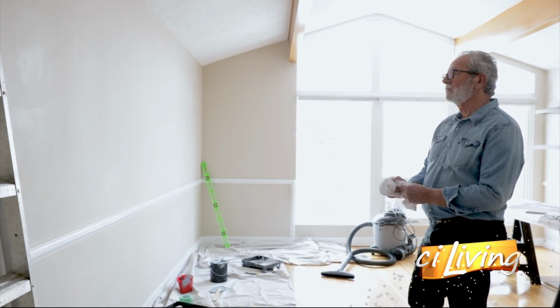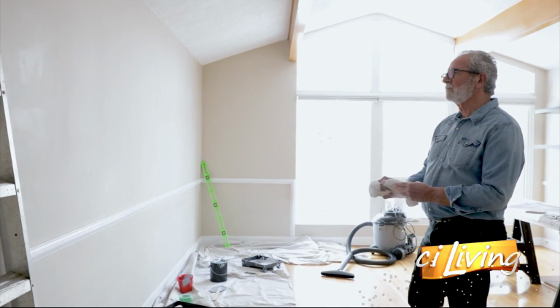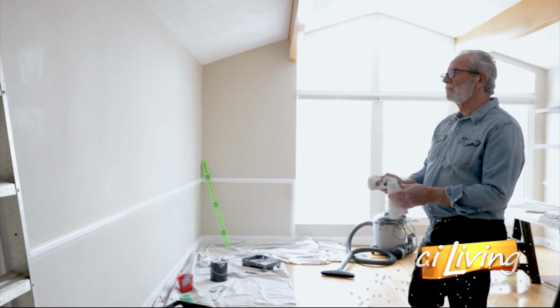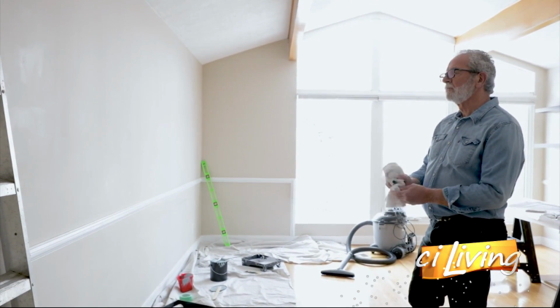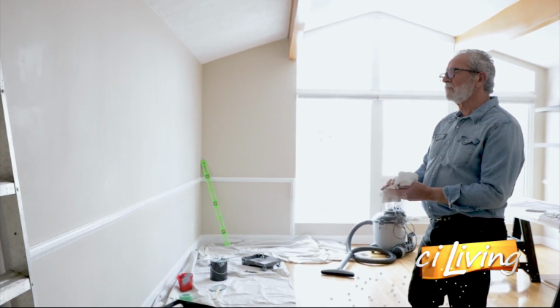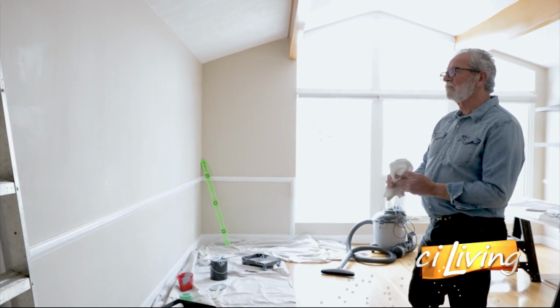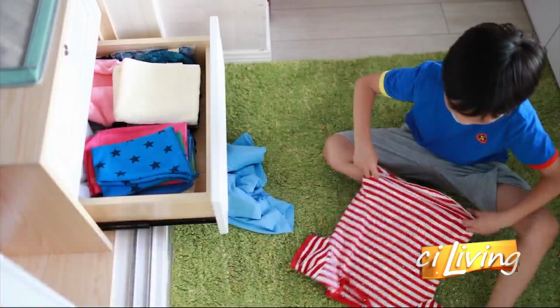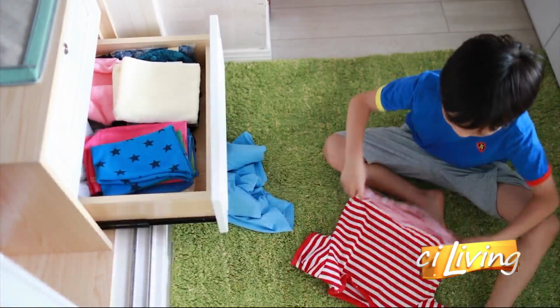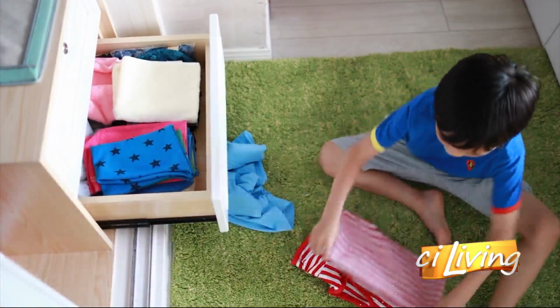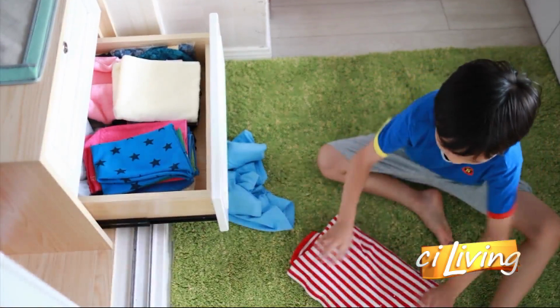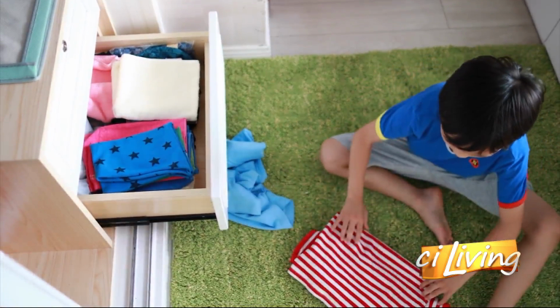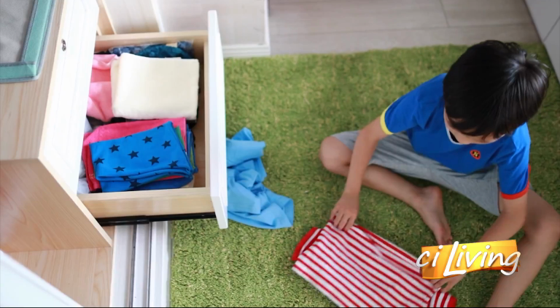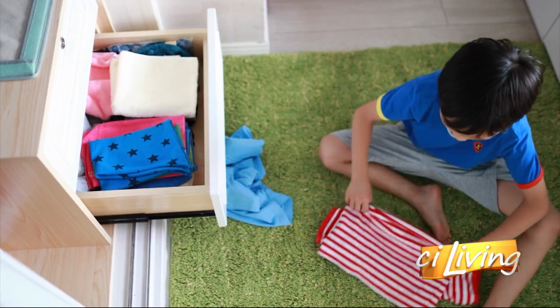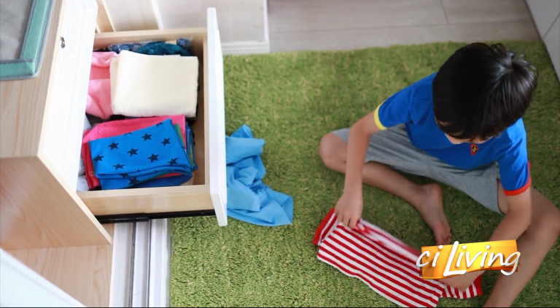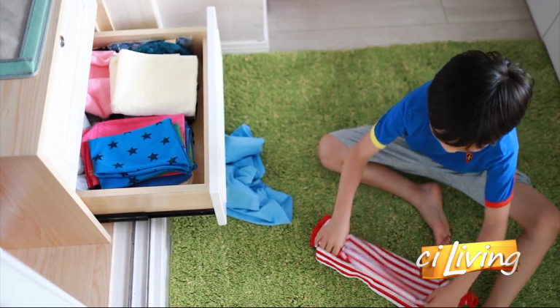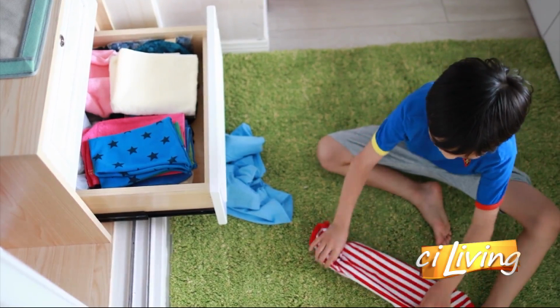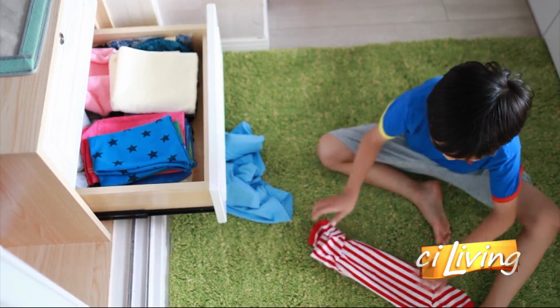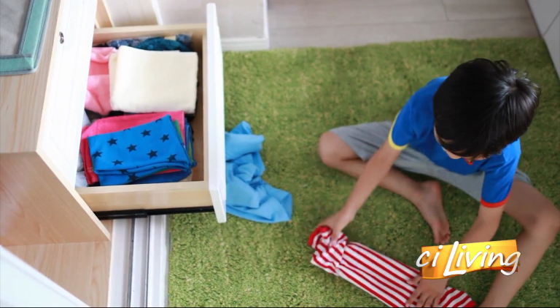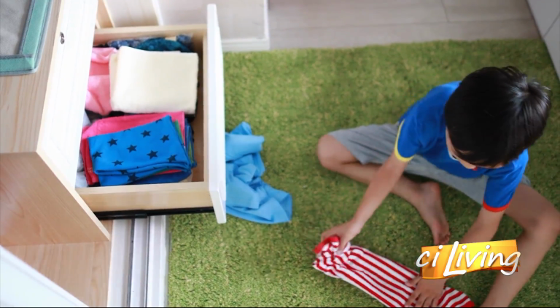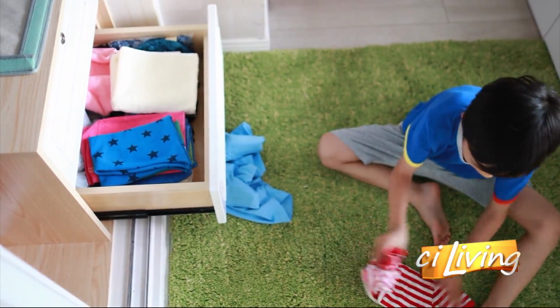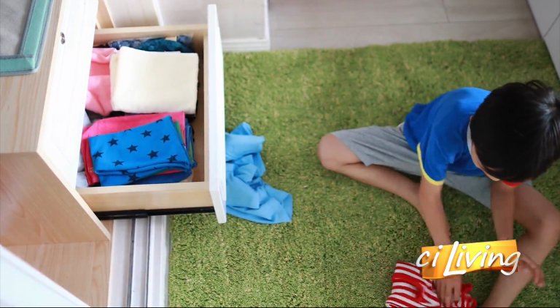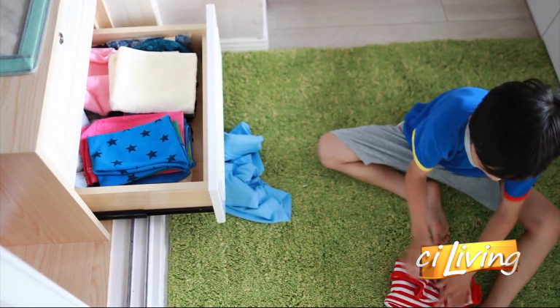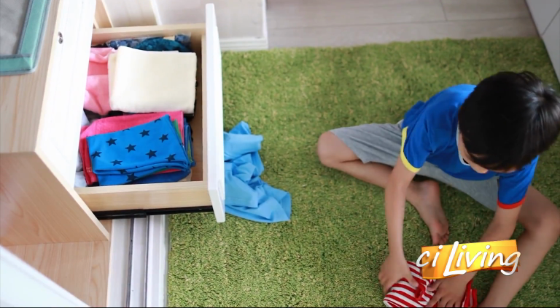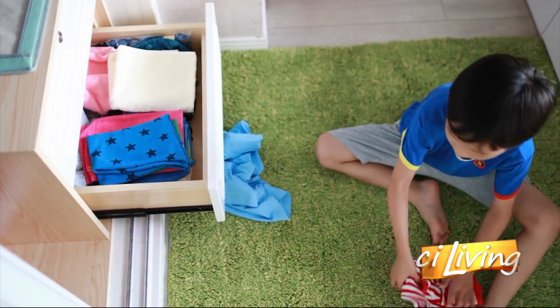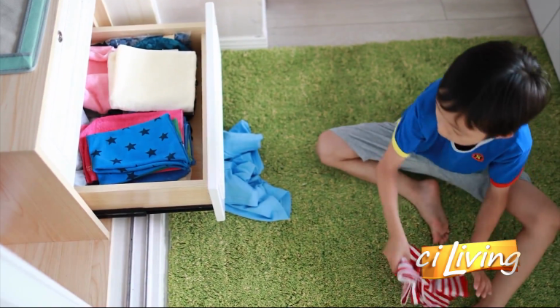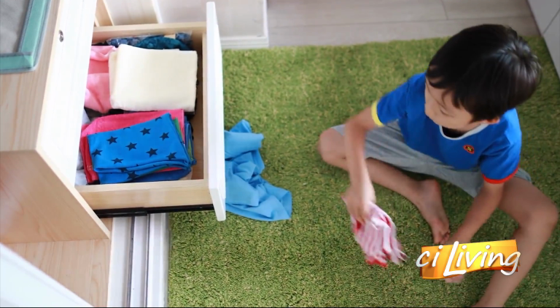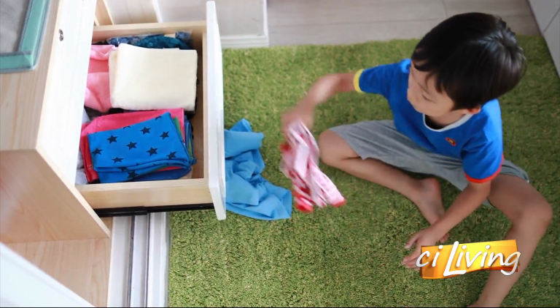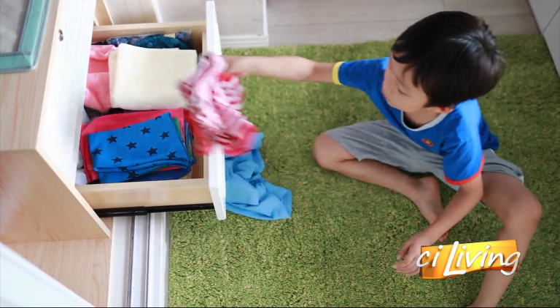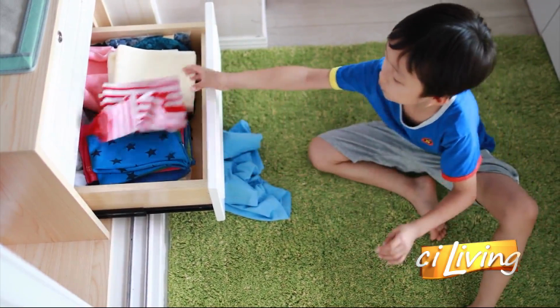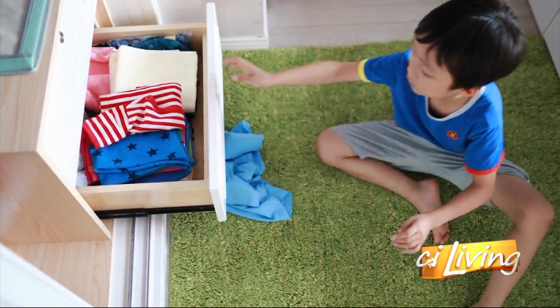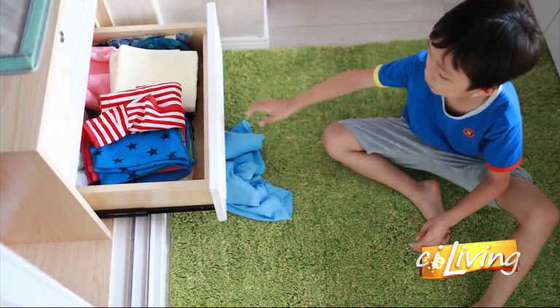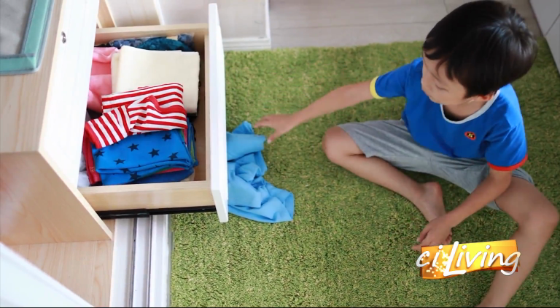Through thoughtful planning and design, you can get an upgraded living space that comfortably fits your household, your lifestyle, and your budget.